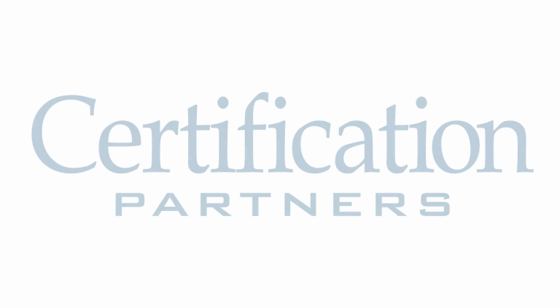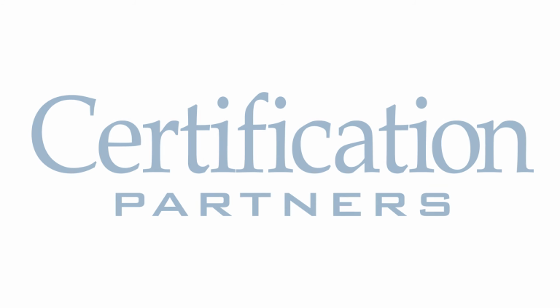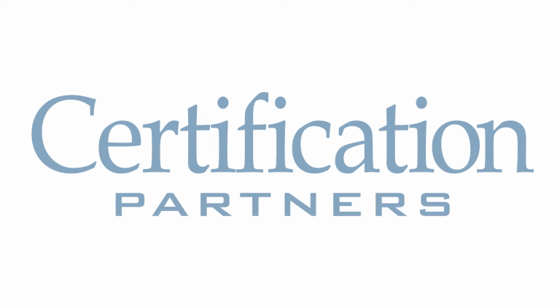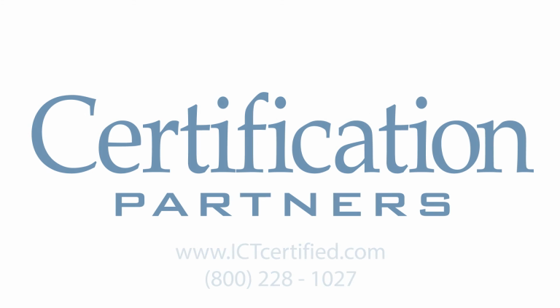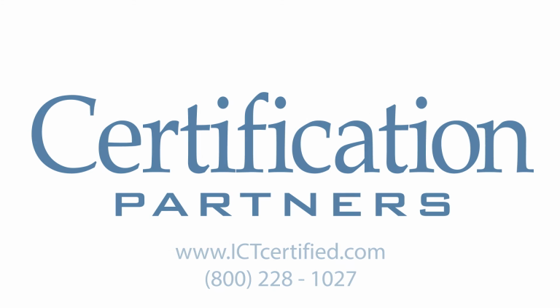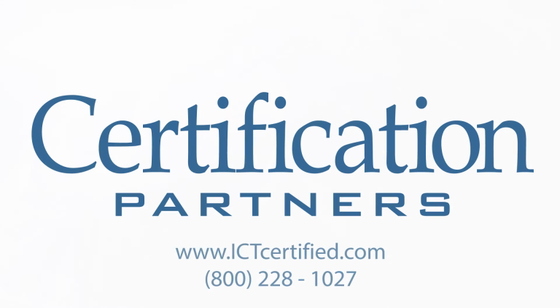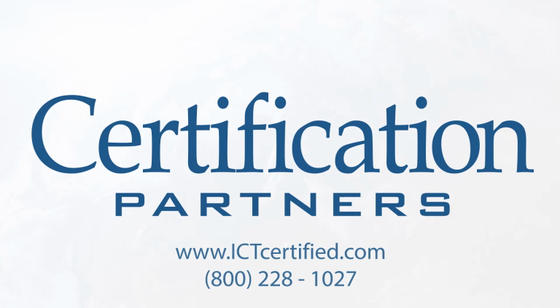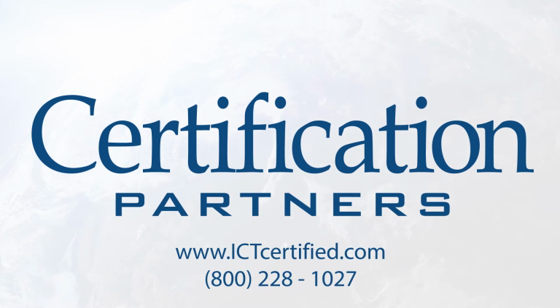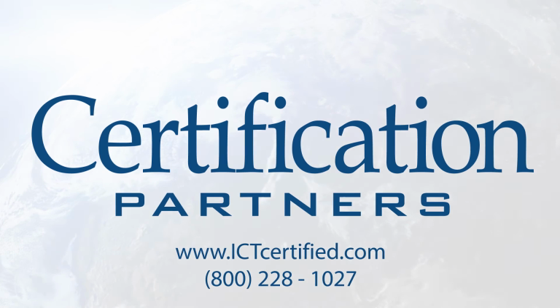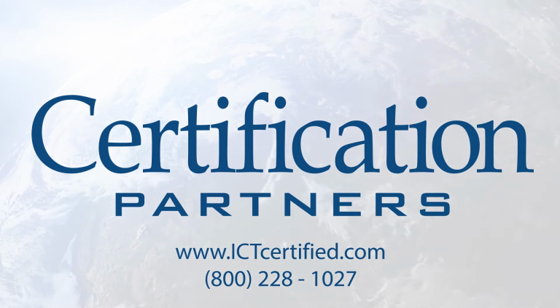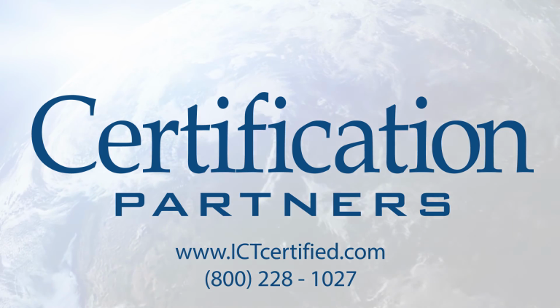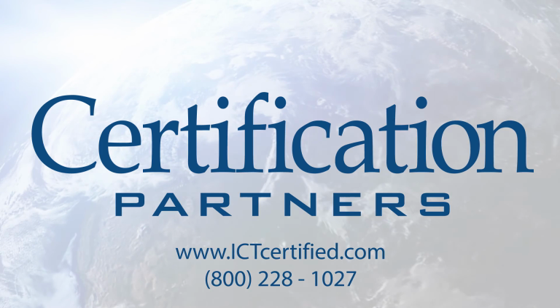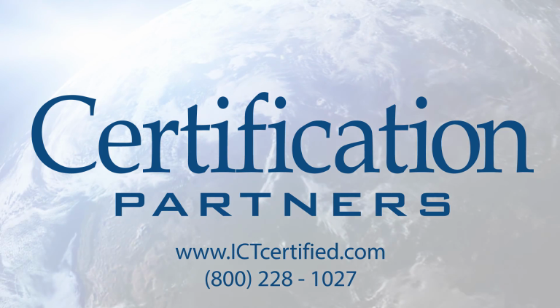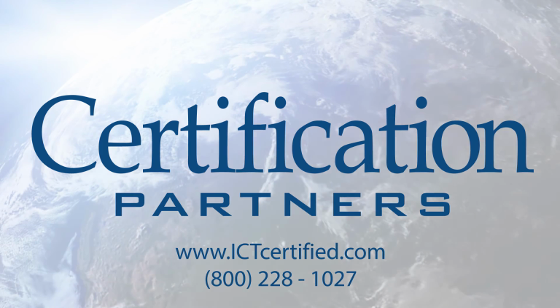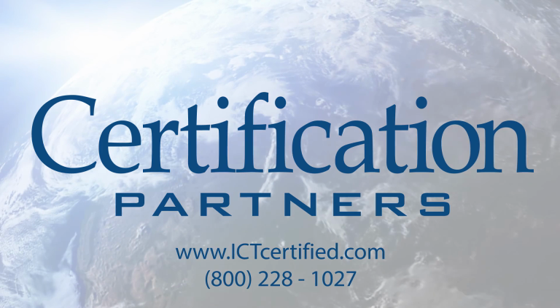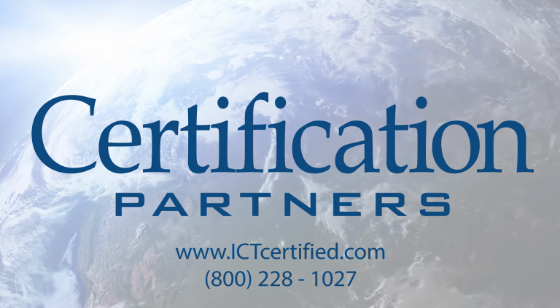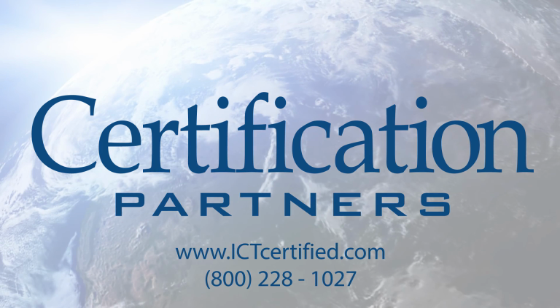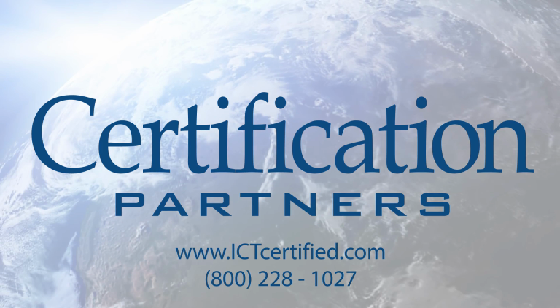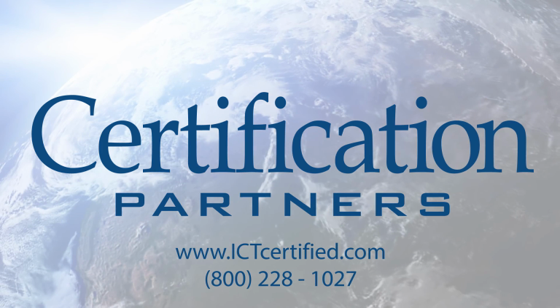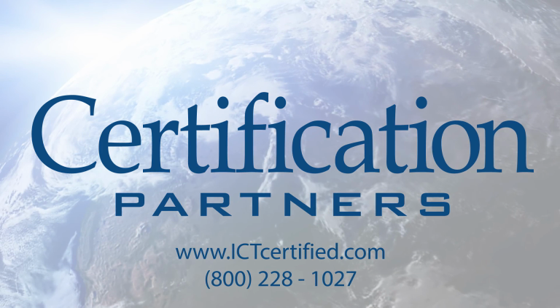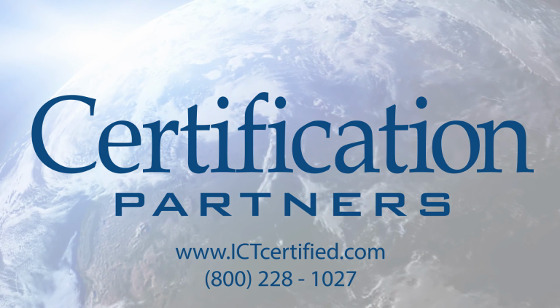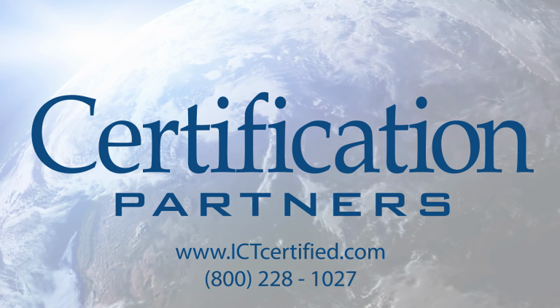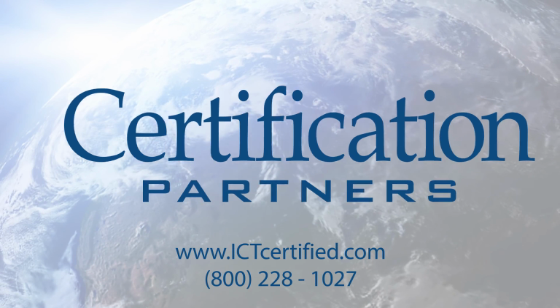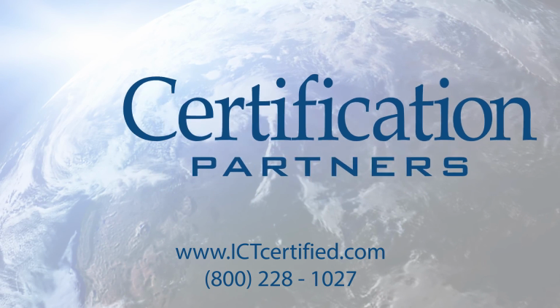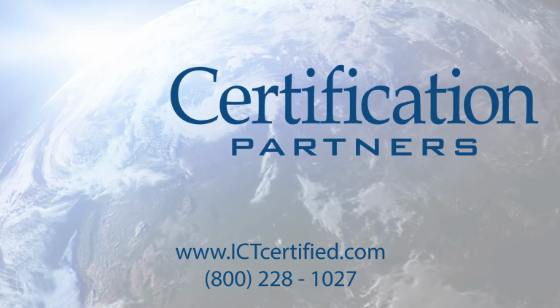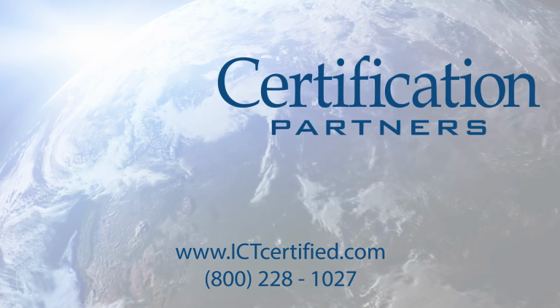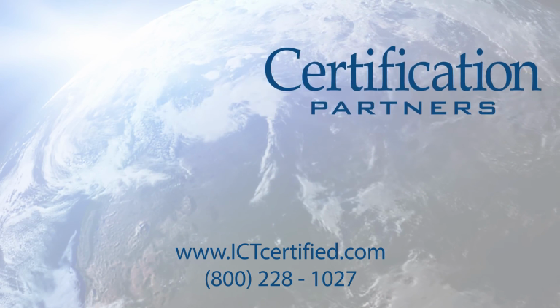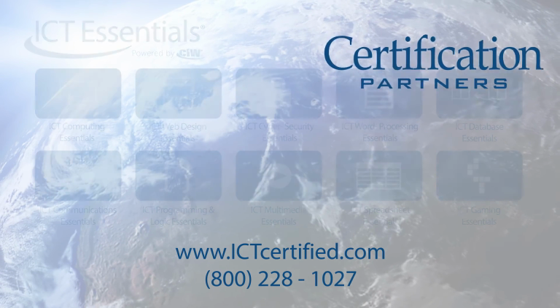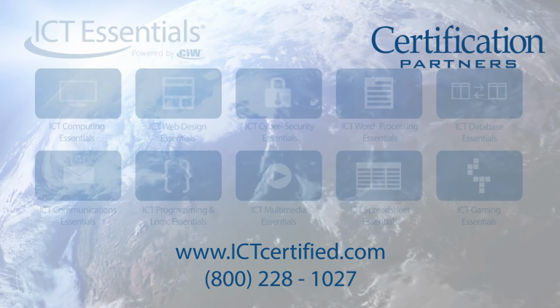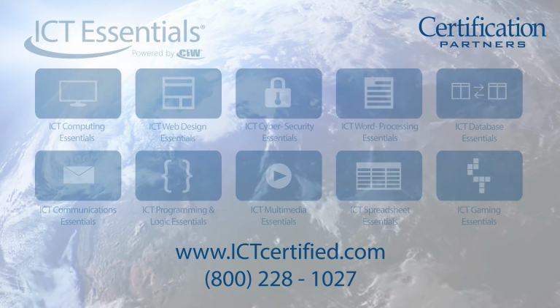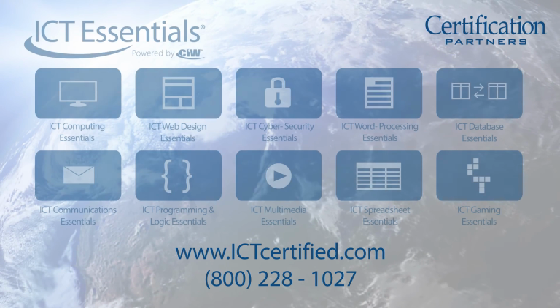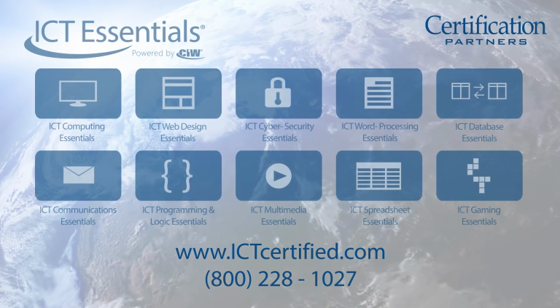Certification Partners — the global industry standard for IT and web technologies education.